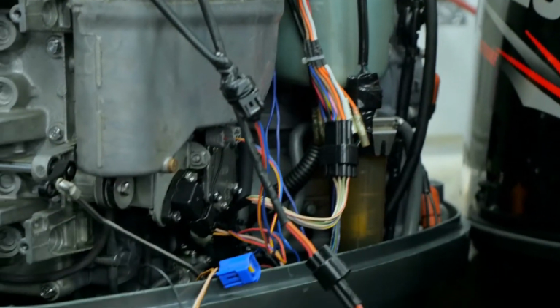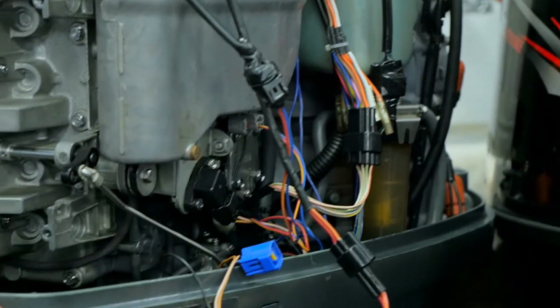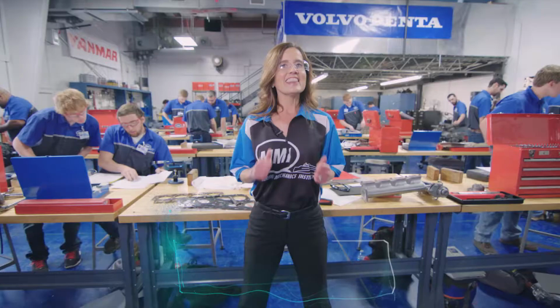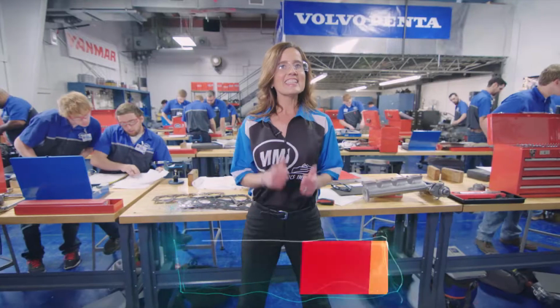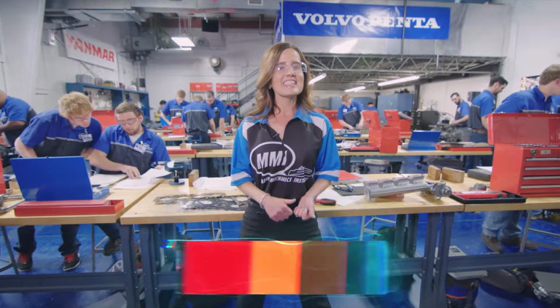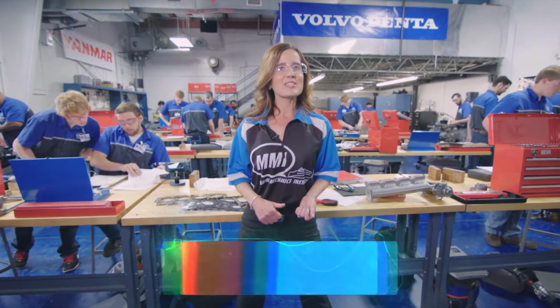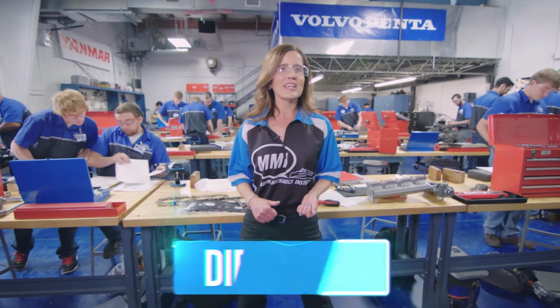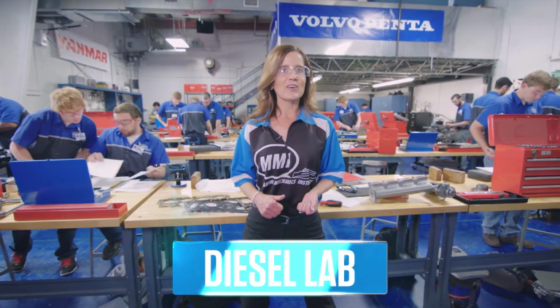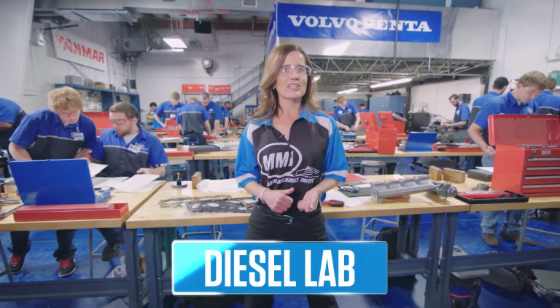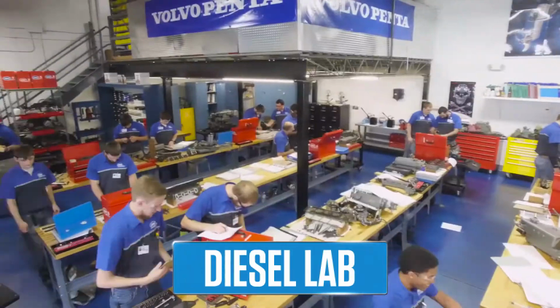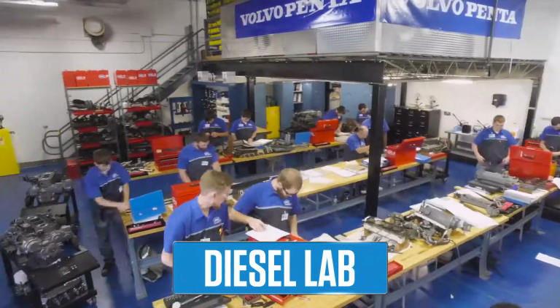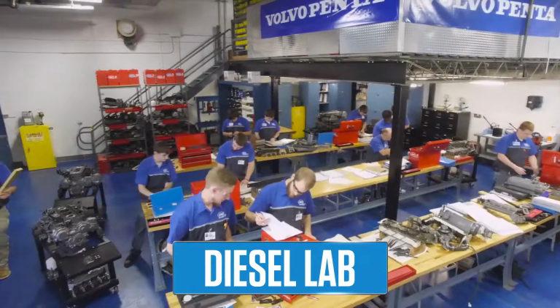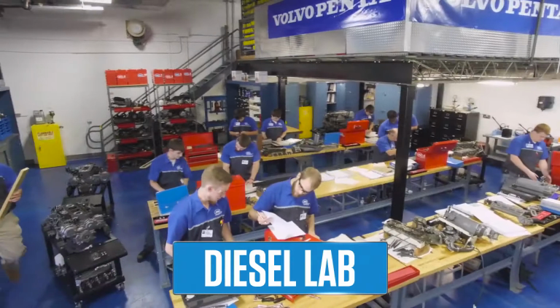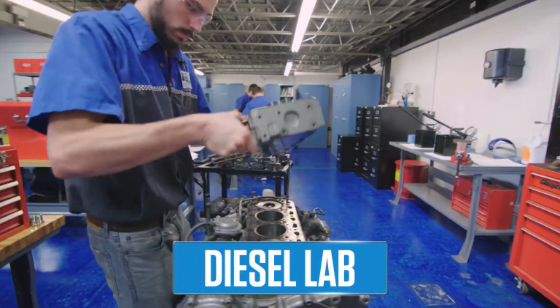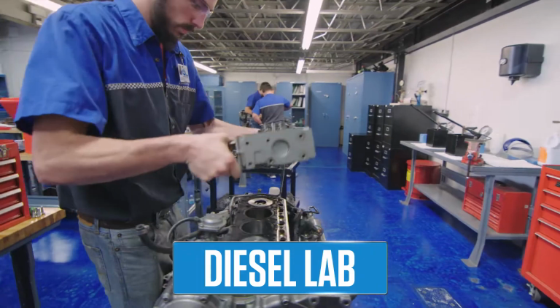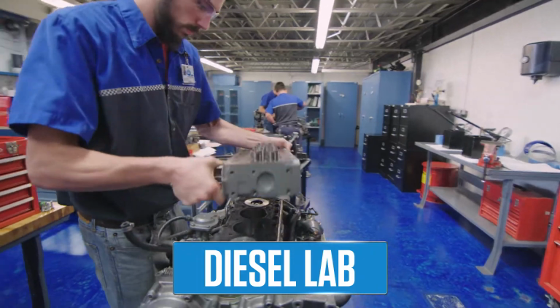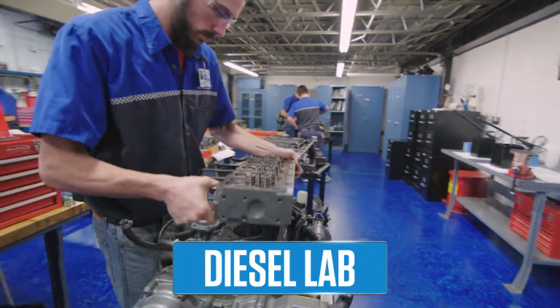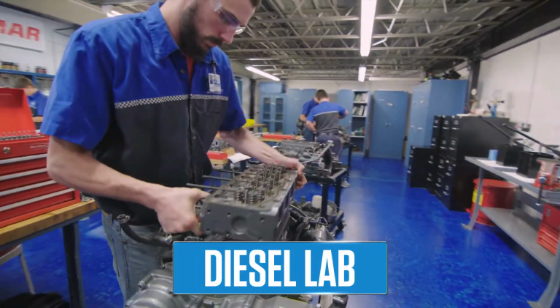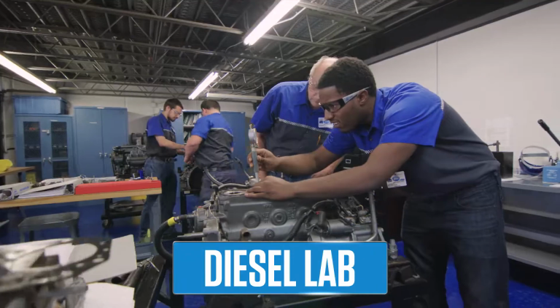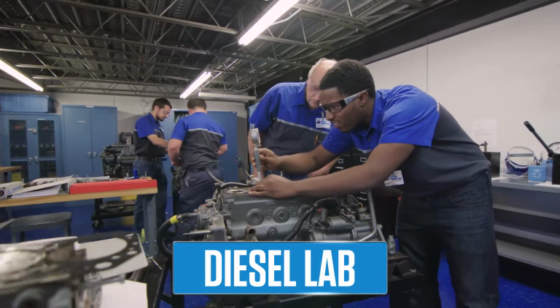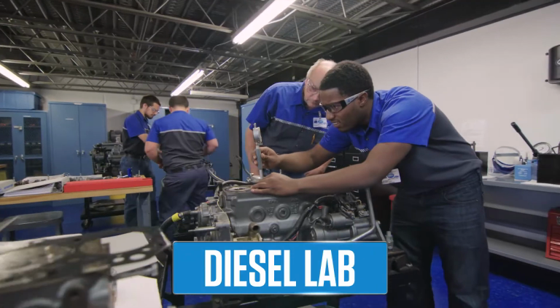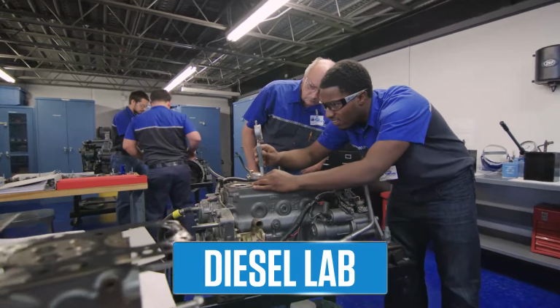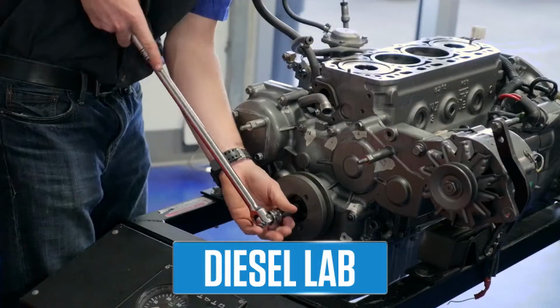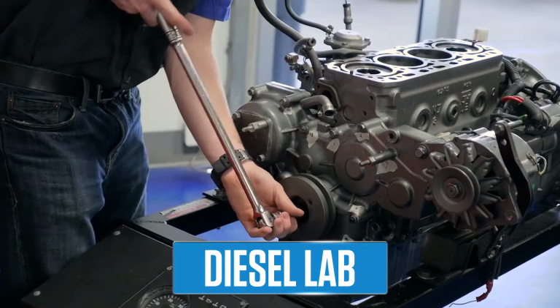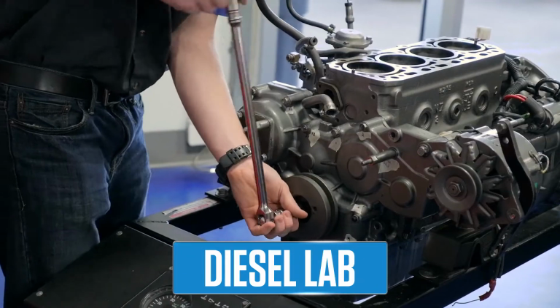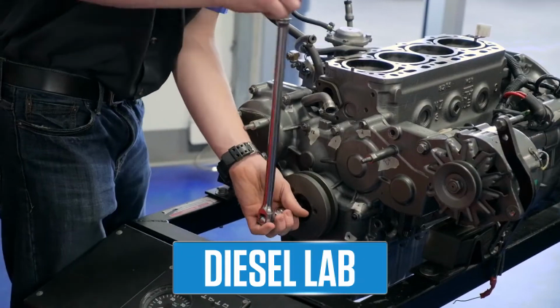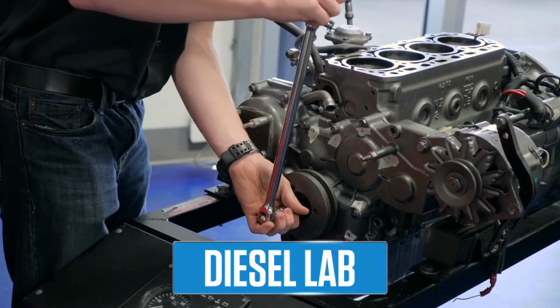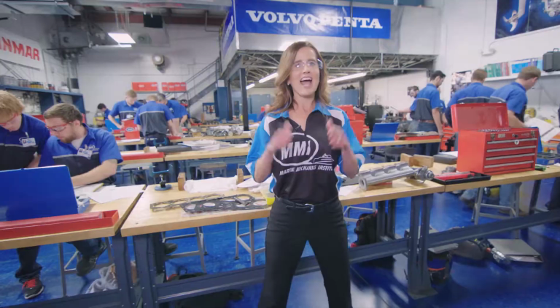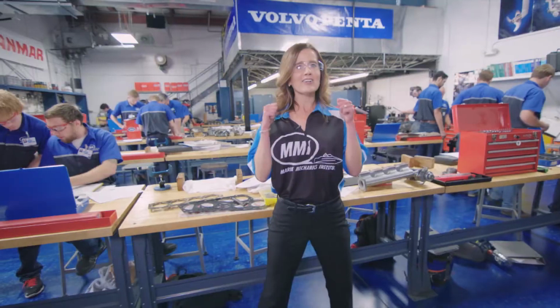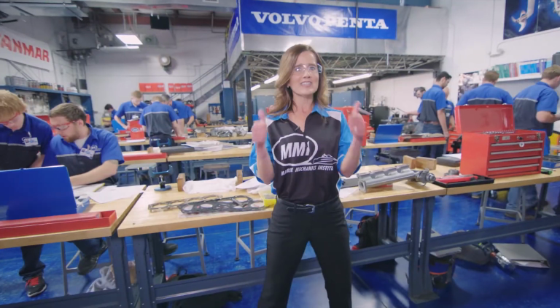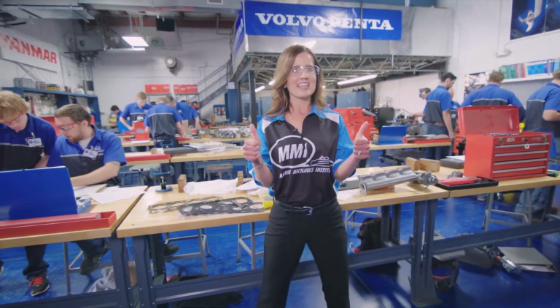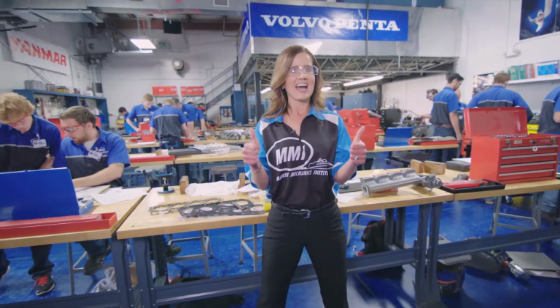In this six-week course, students learn how a diesel engine lives and breathes. How cool is that?